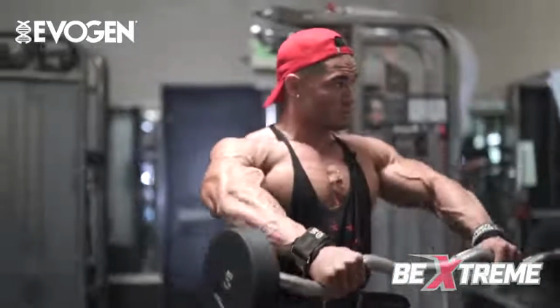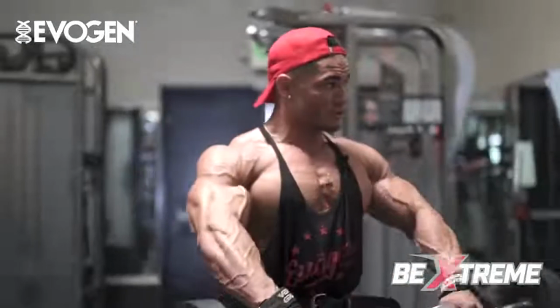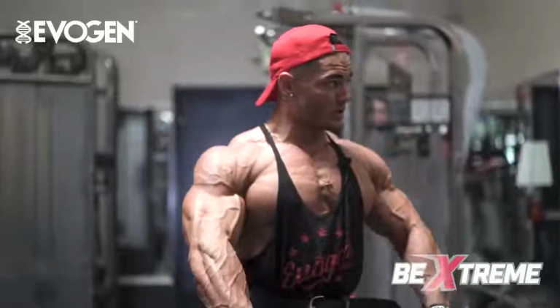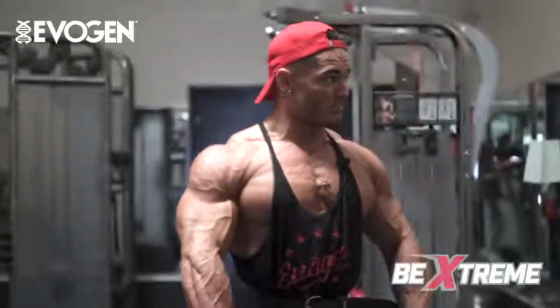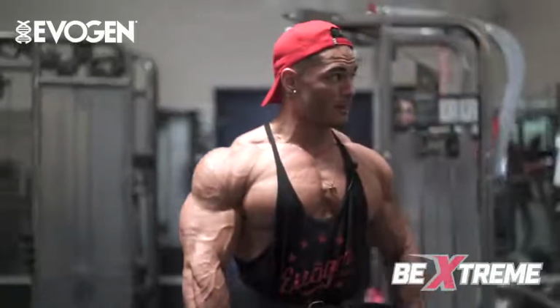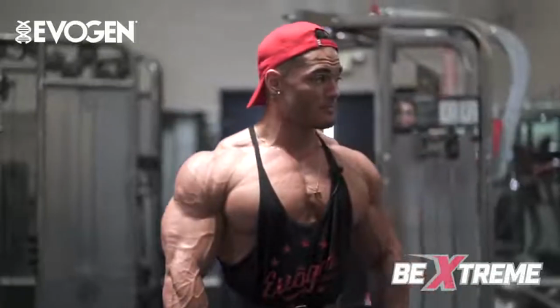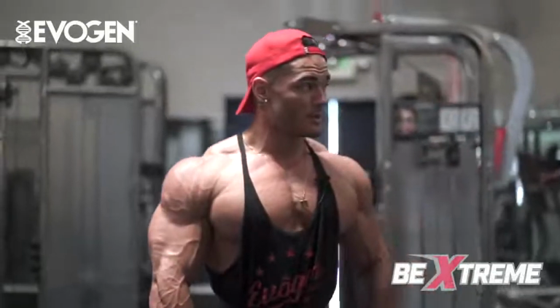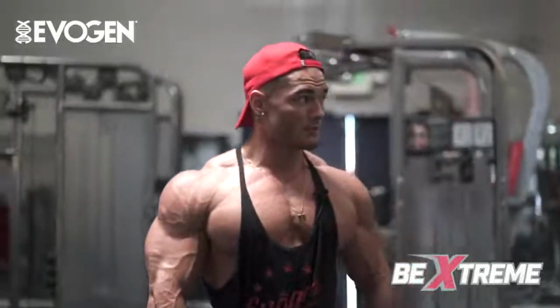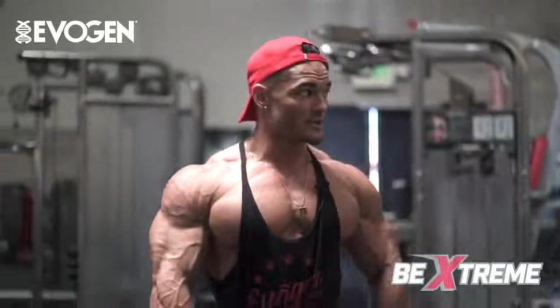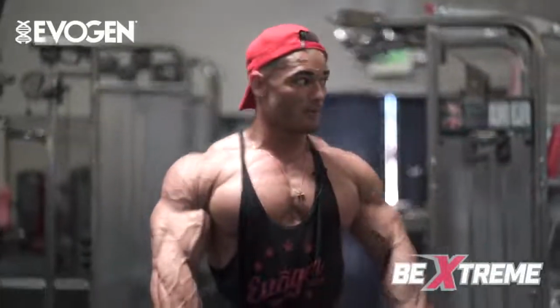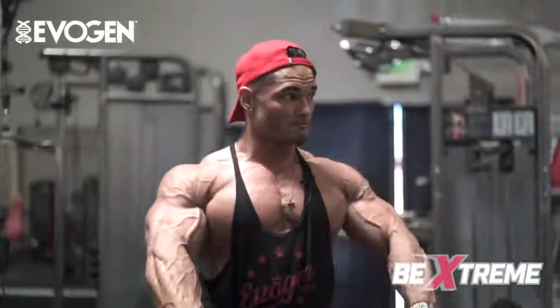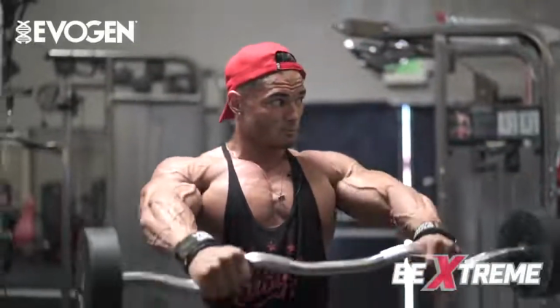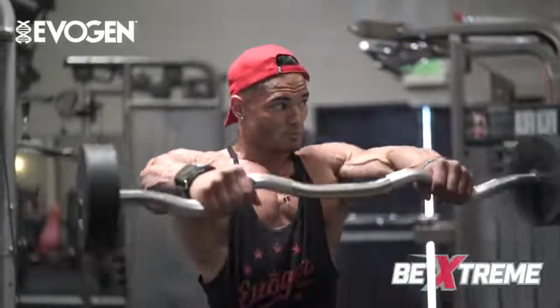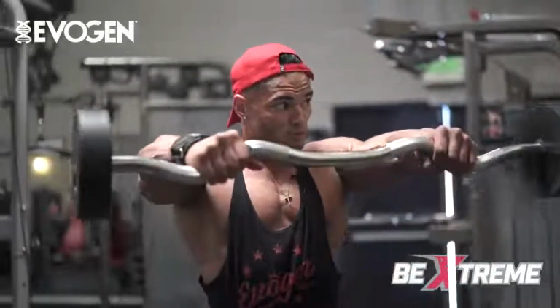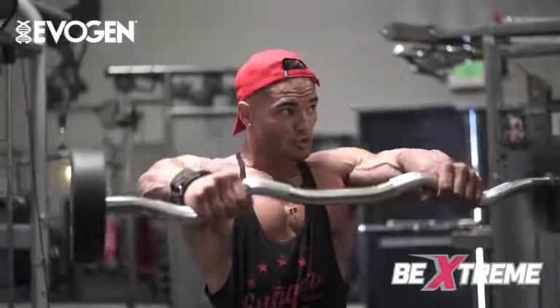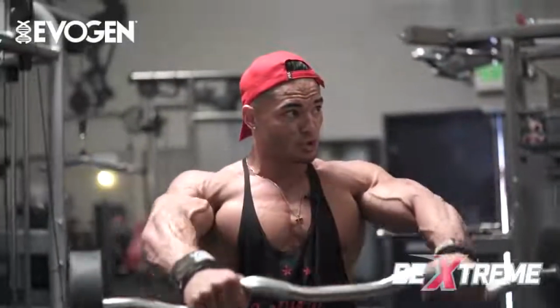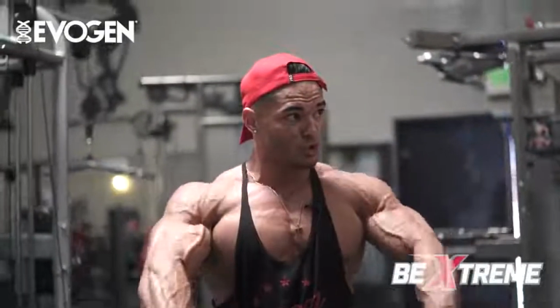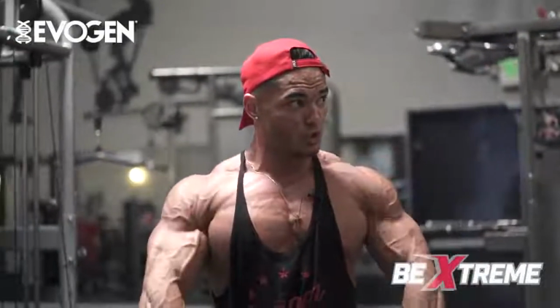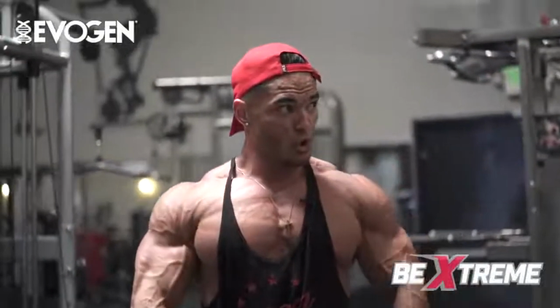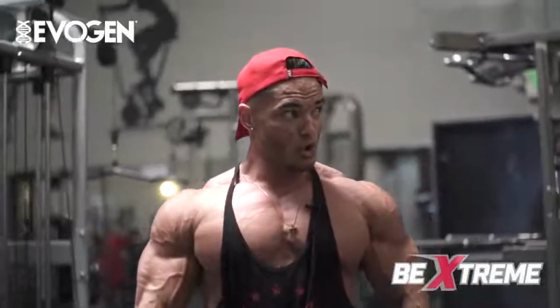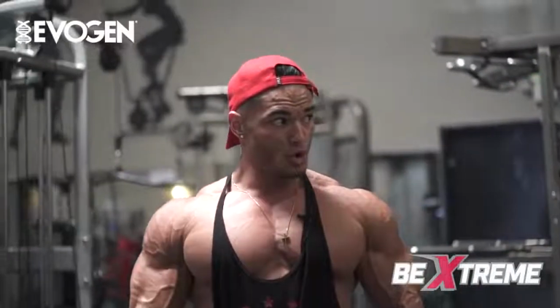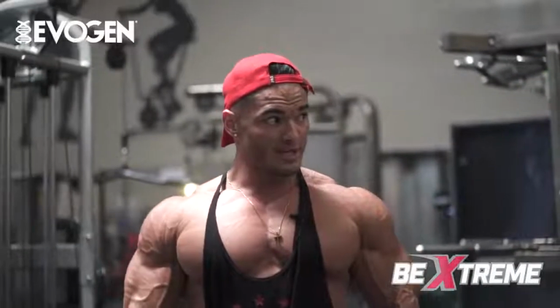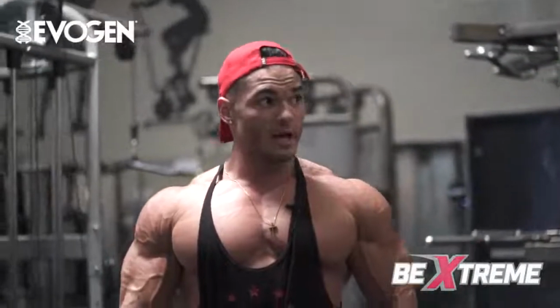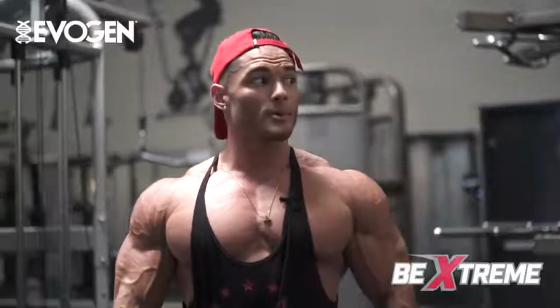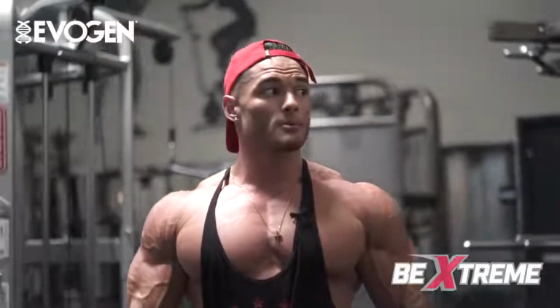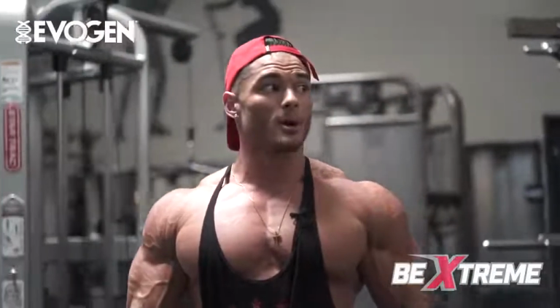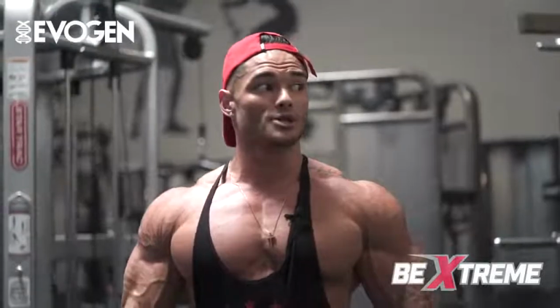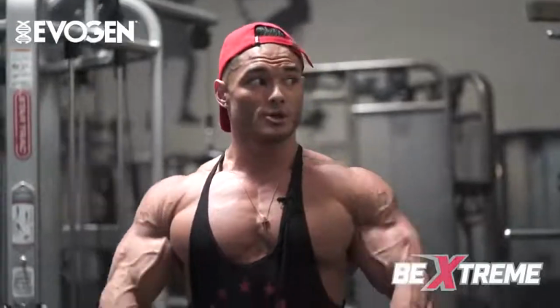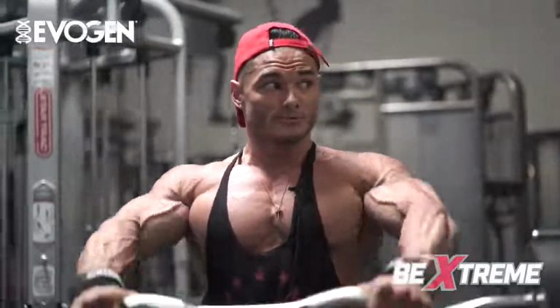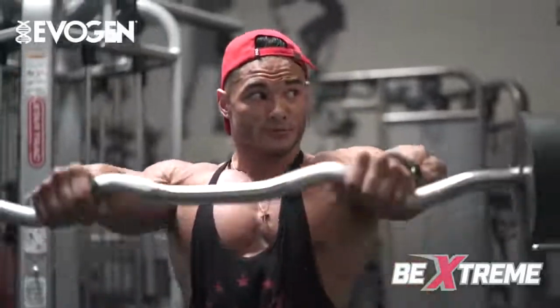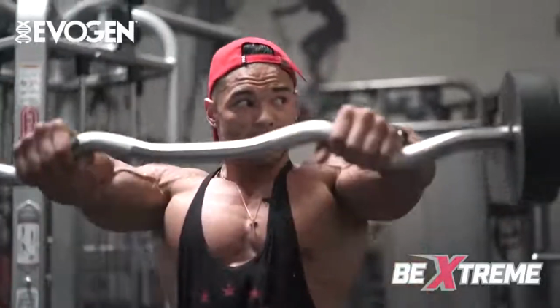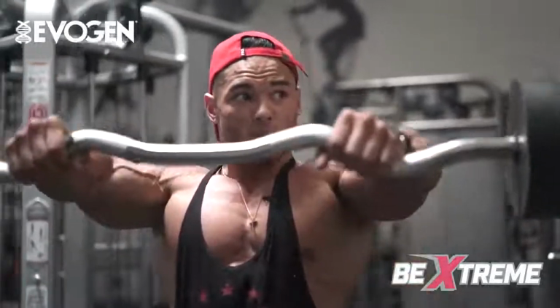Squeeze from the bottom — front delt. Chest up, good posture — front delt.